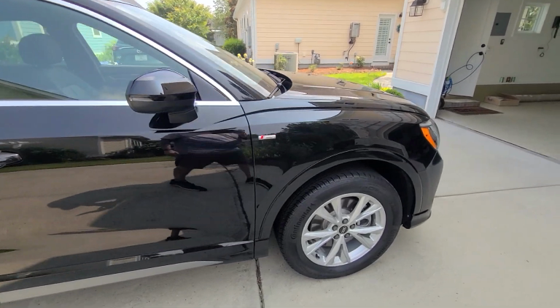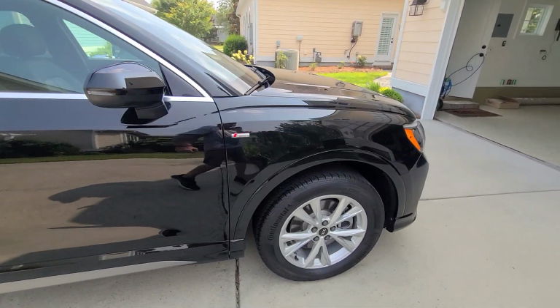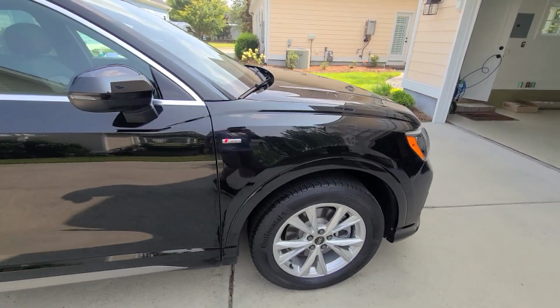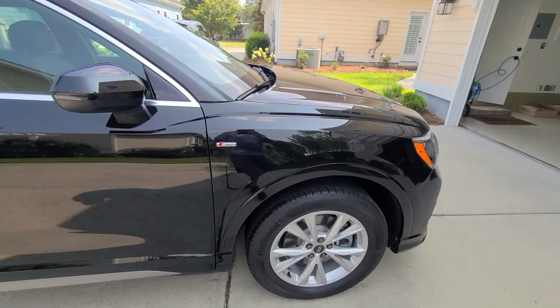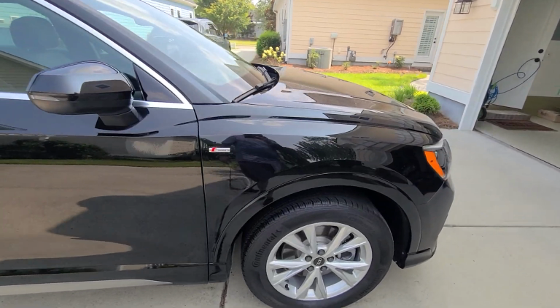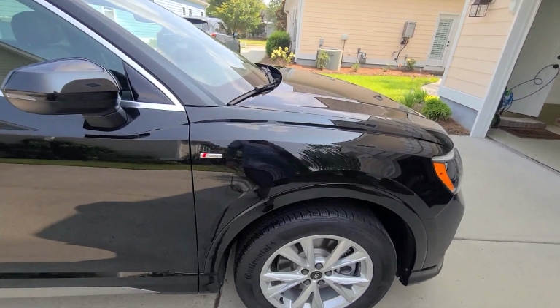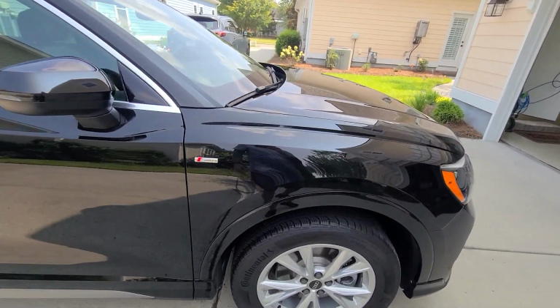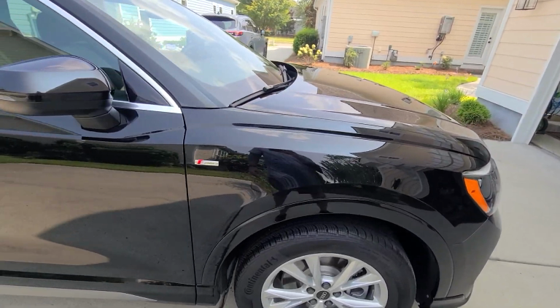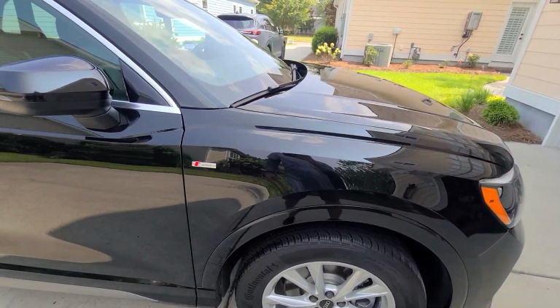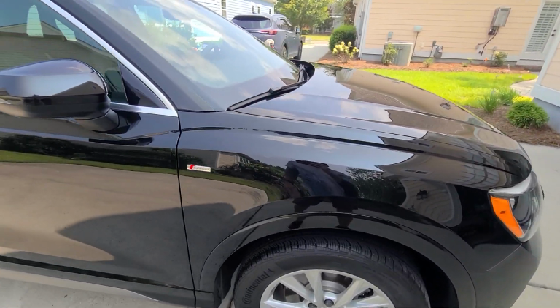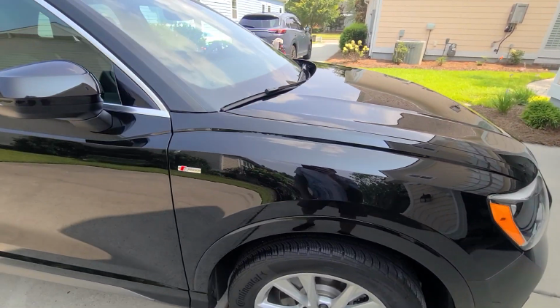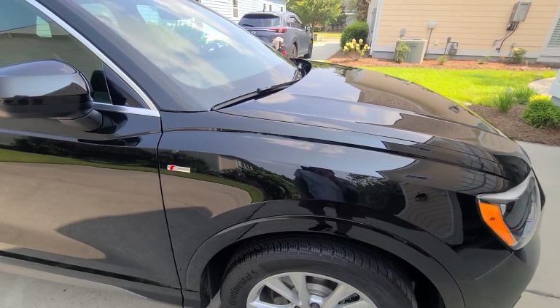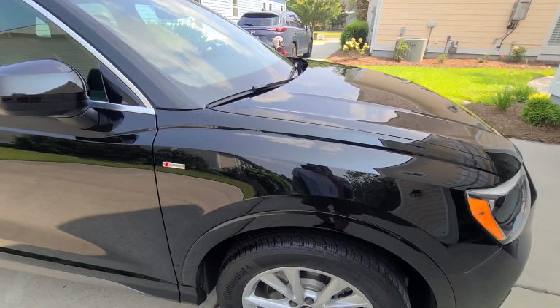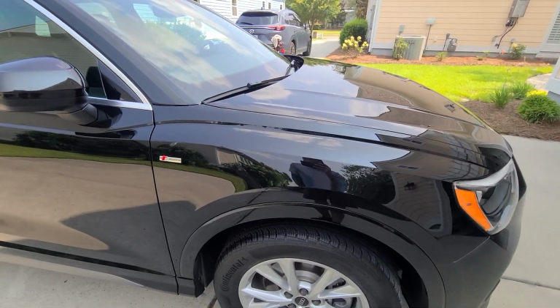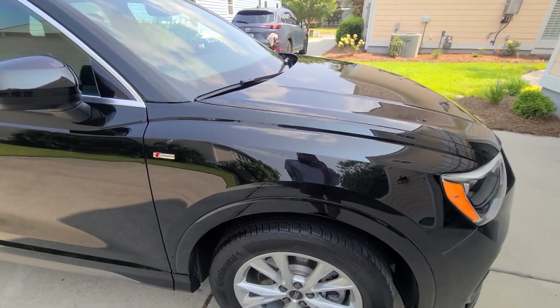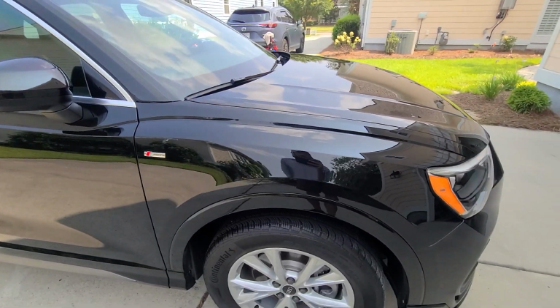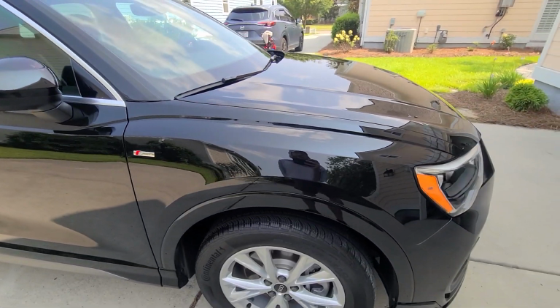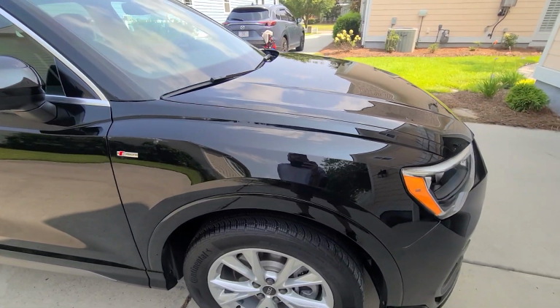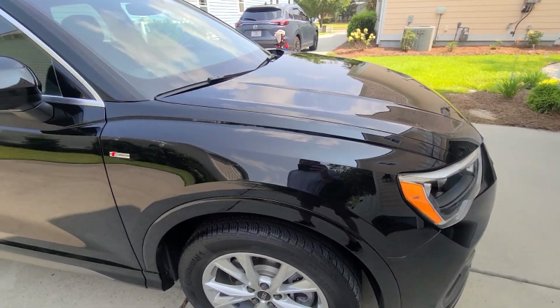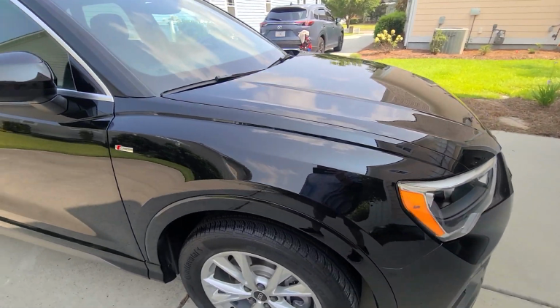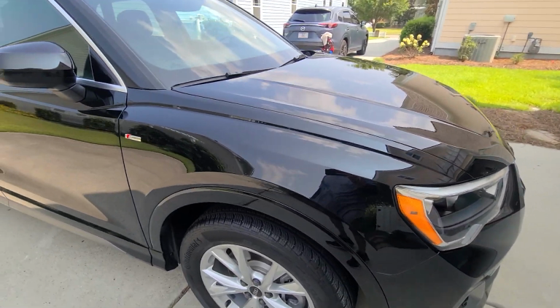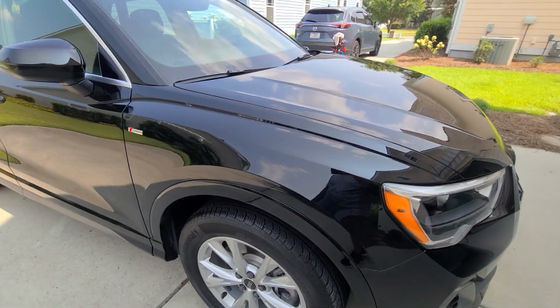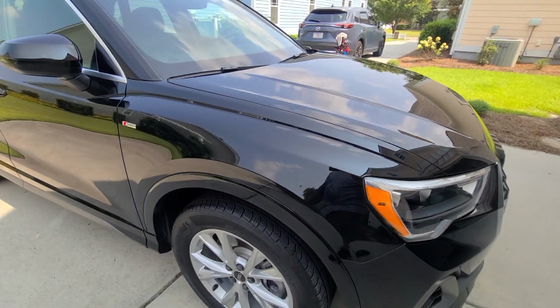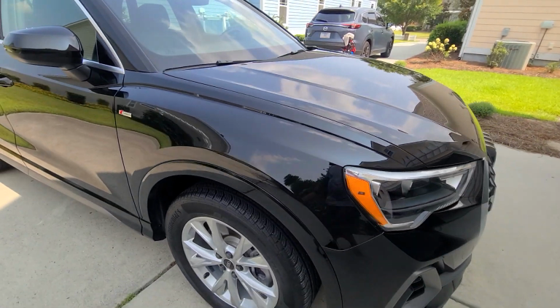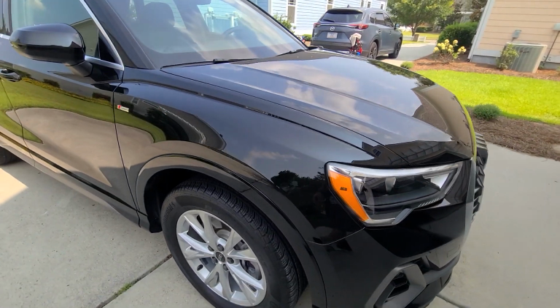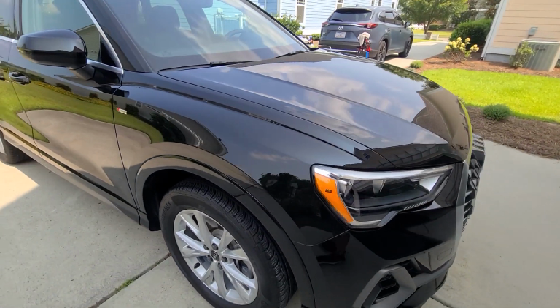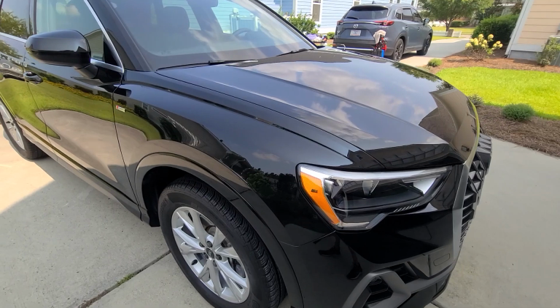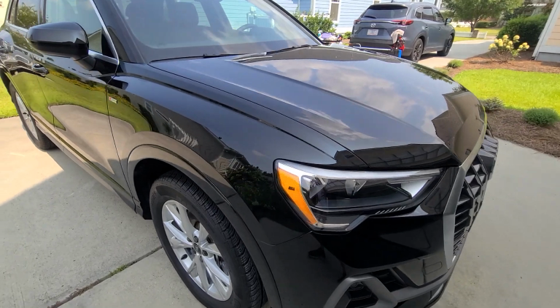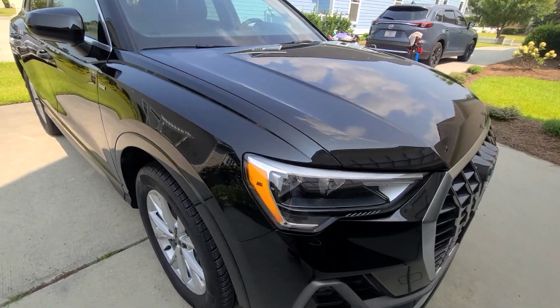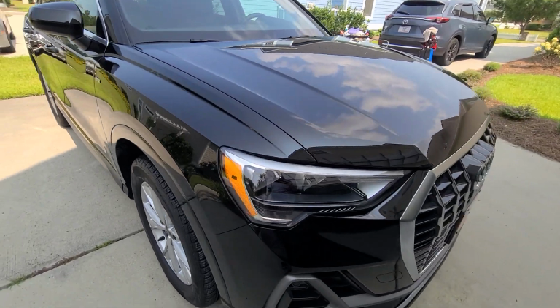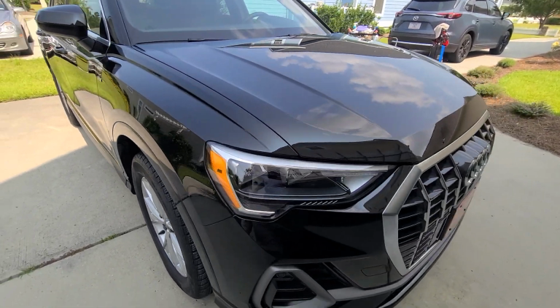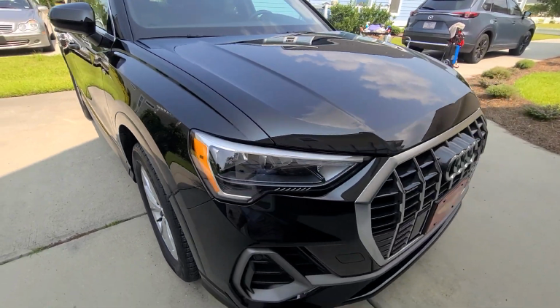This vehicle currently has 21,000 miles and the paint is in very good condition right now.